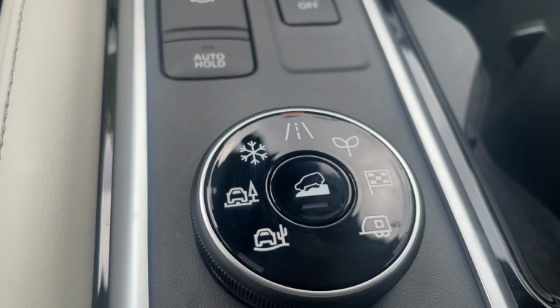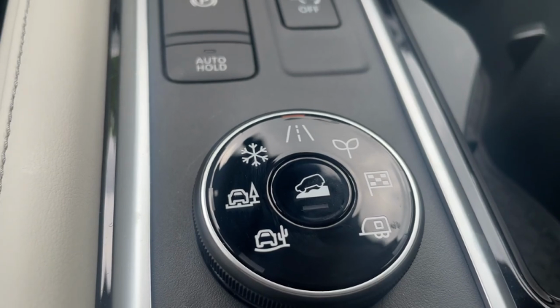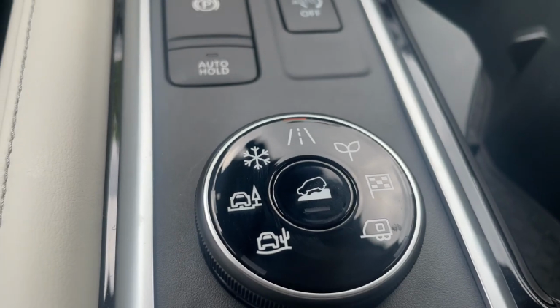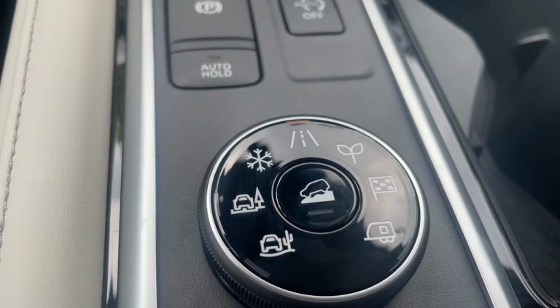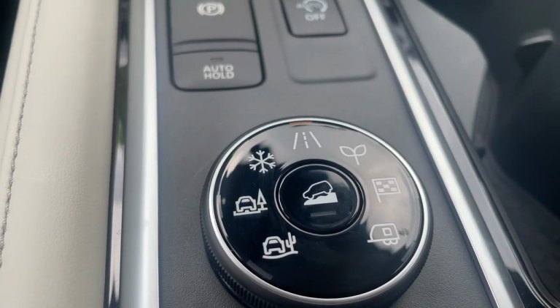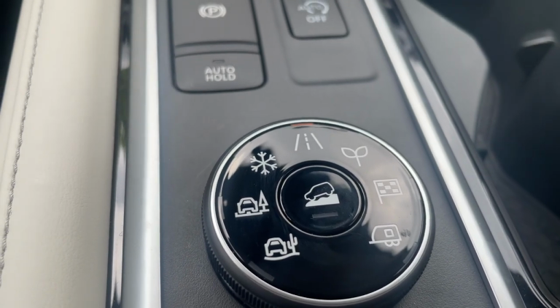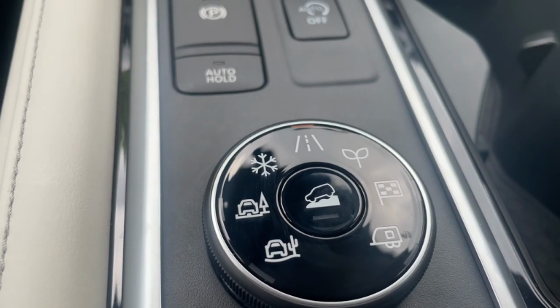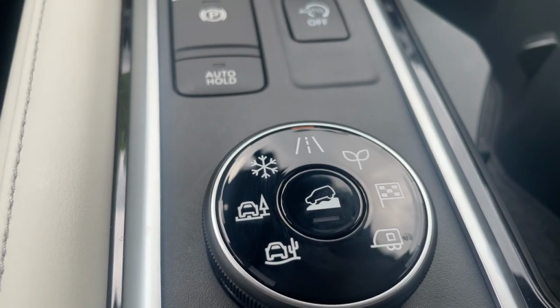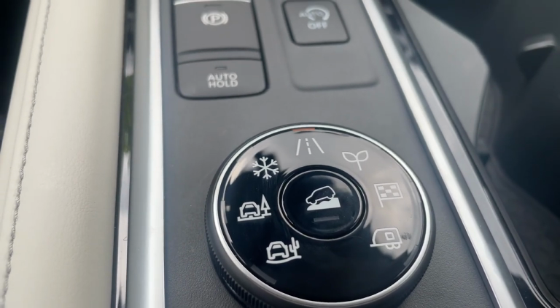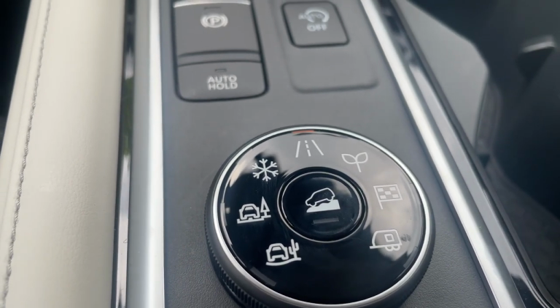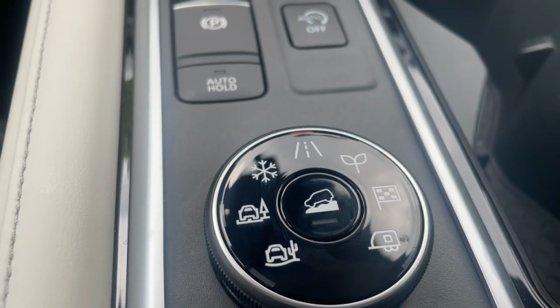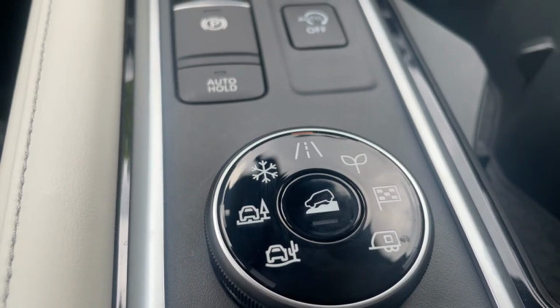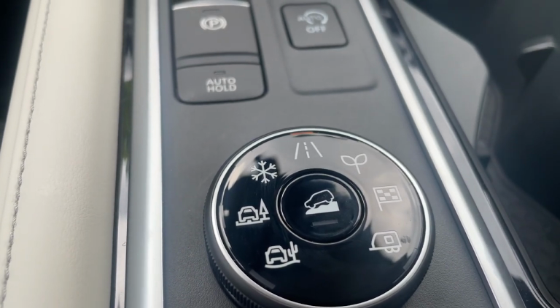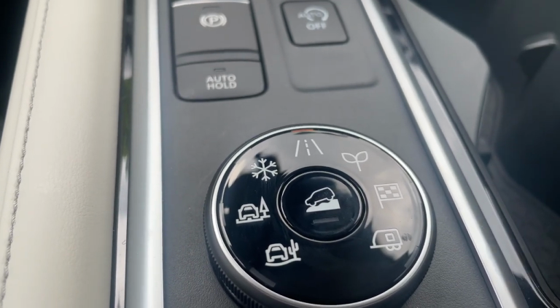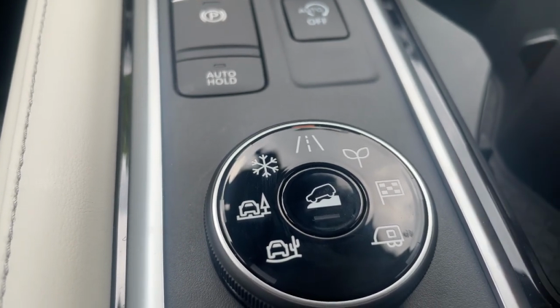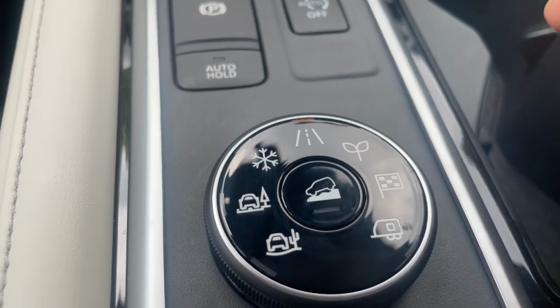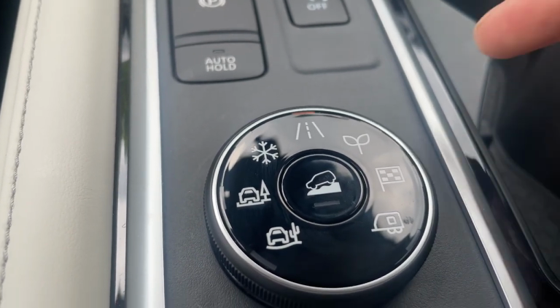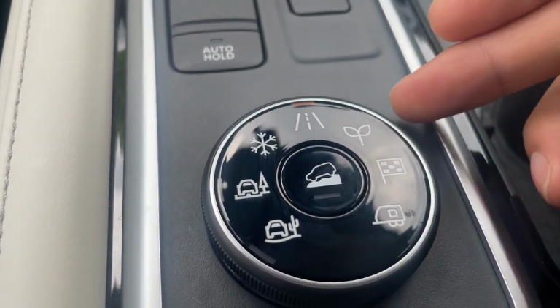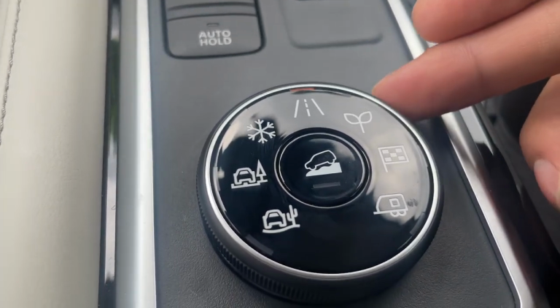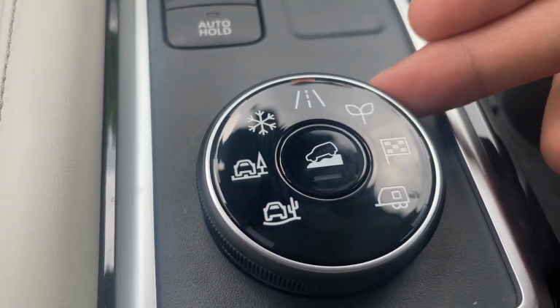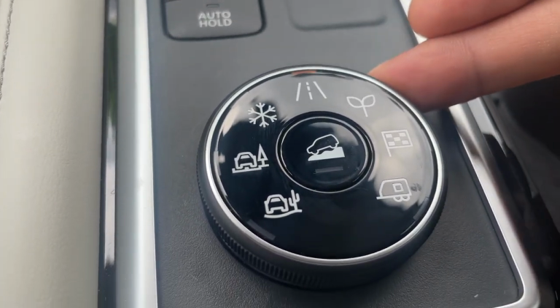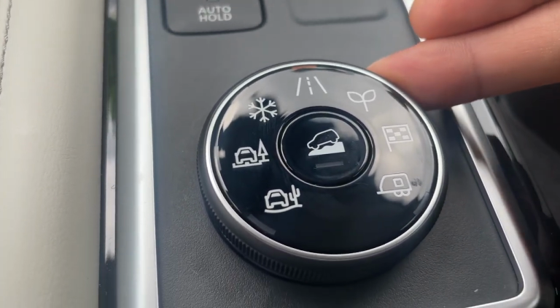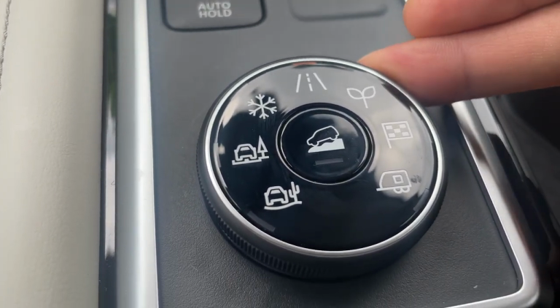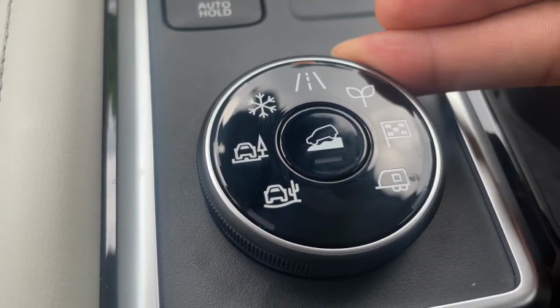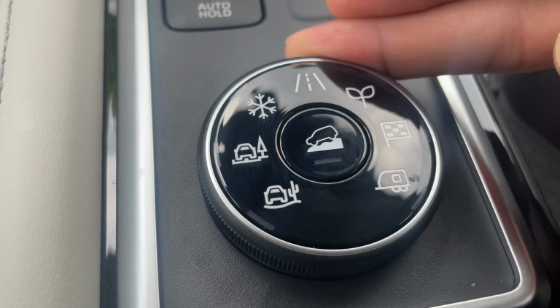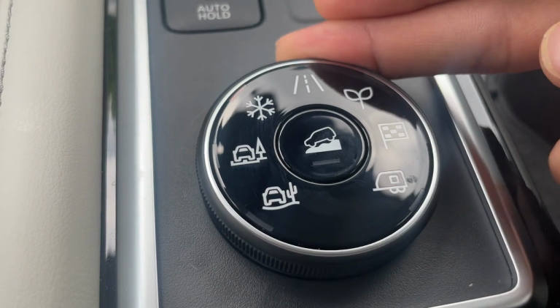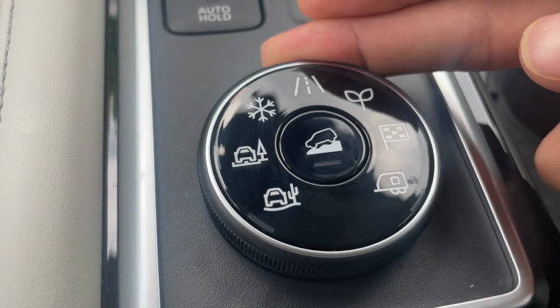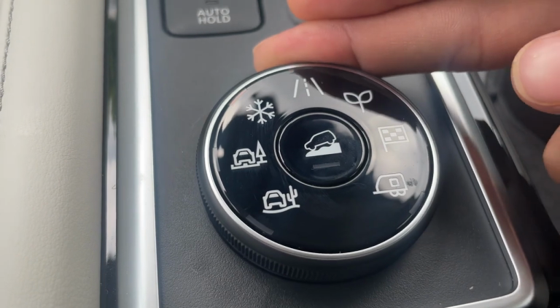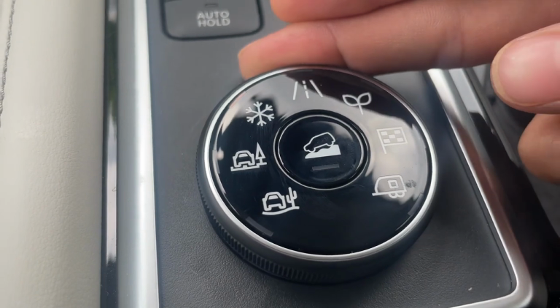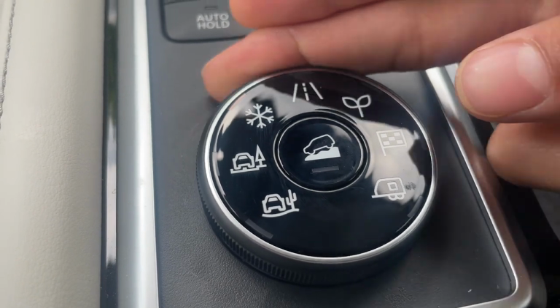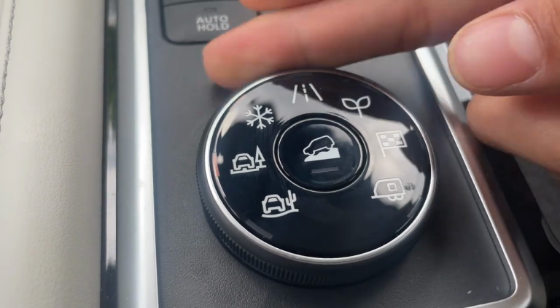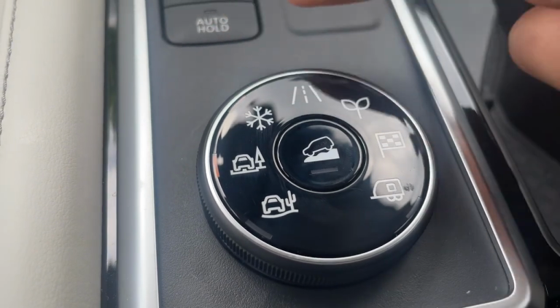Hey everybody, it's LJ over at Rusty Arrow Nissan again, explaining Nissan's different driving modes that they have to offer.